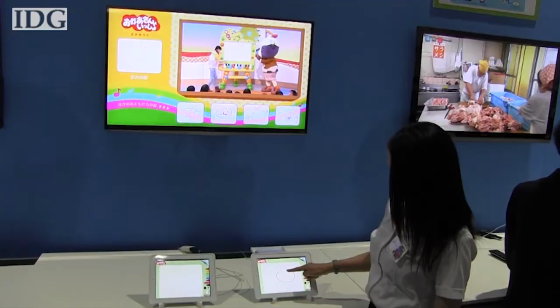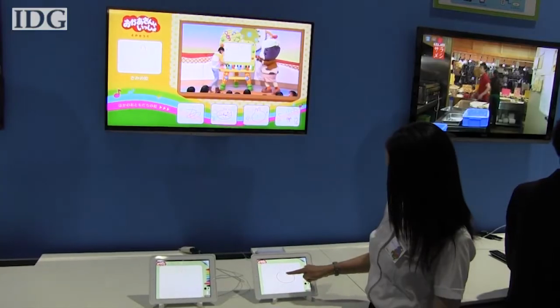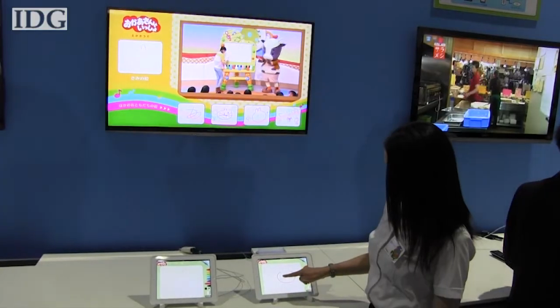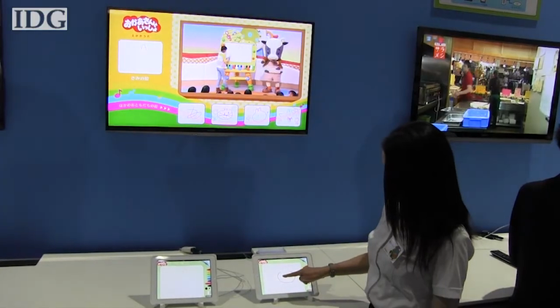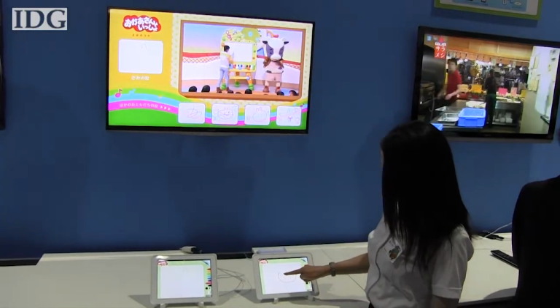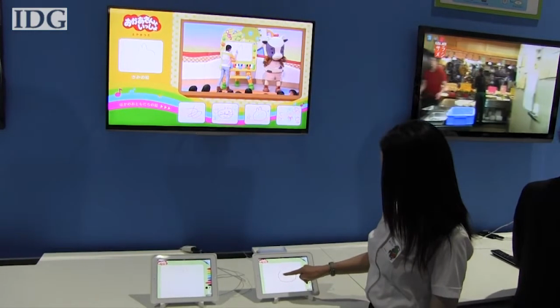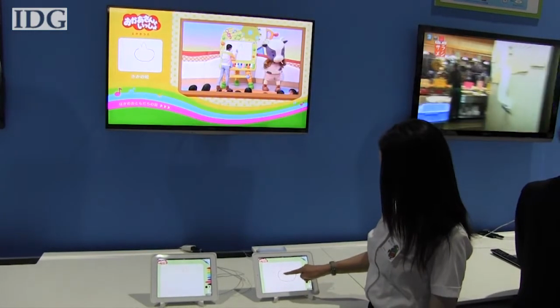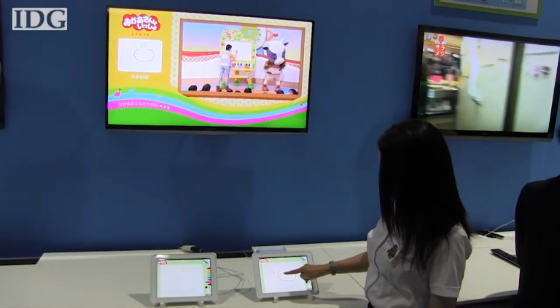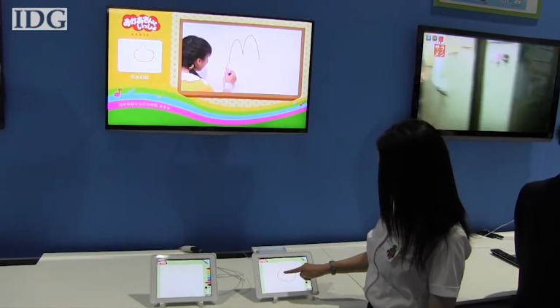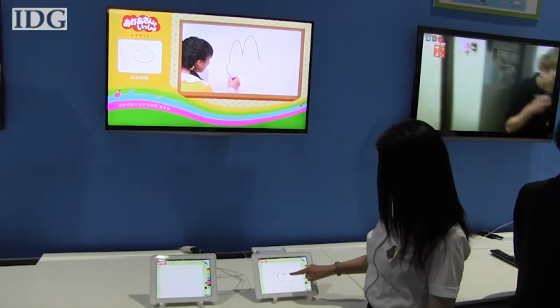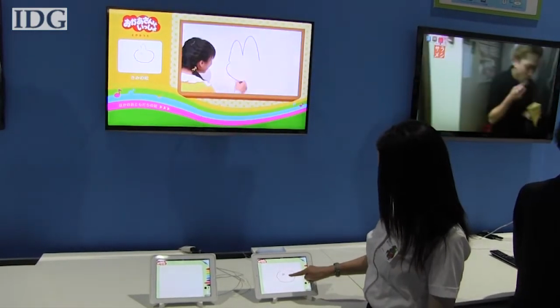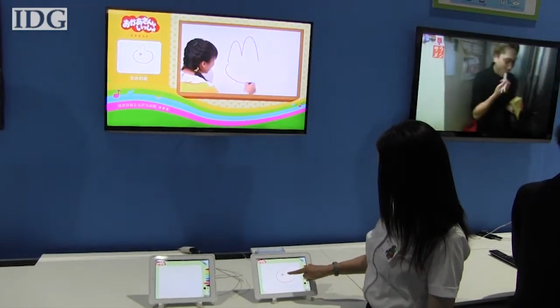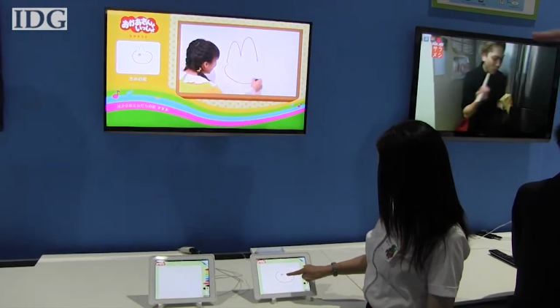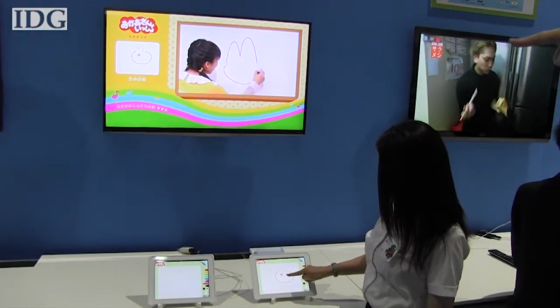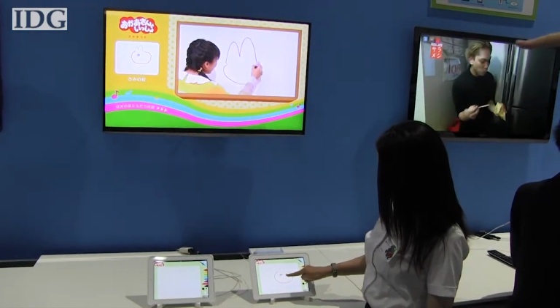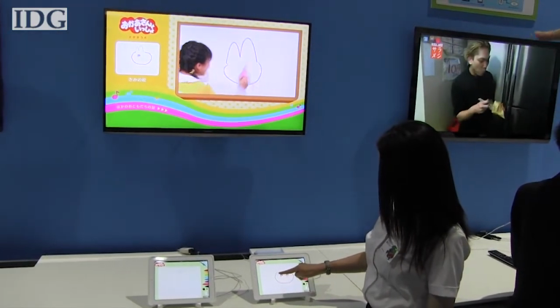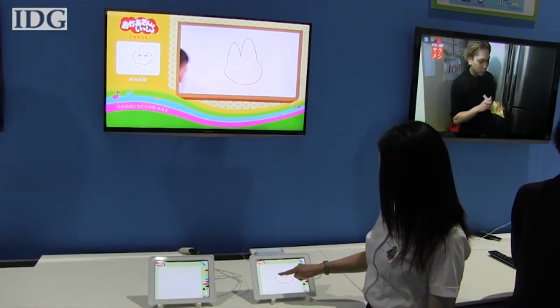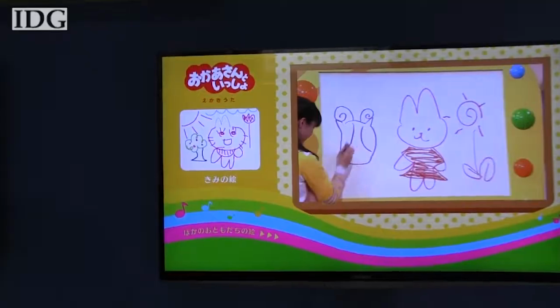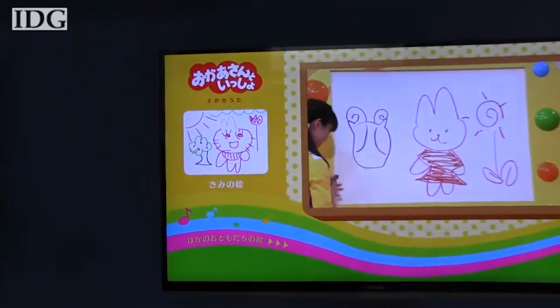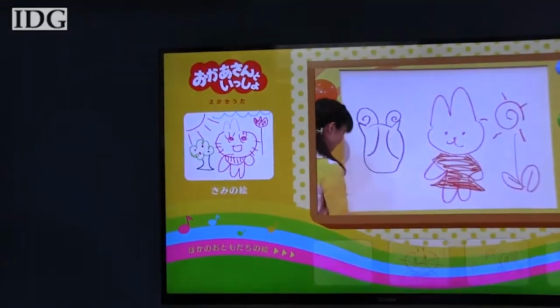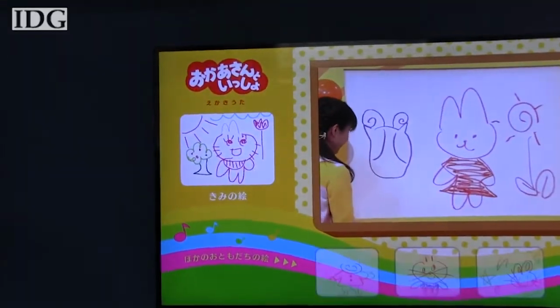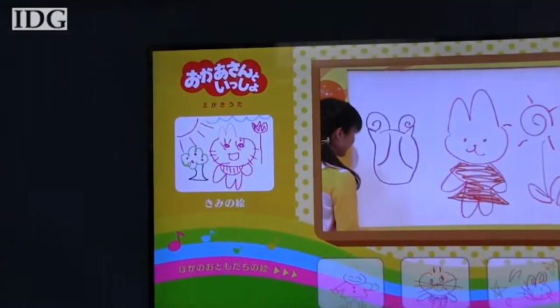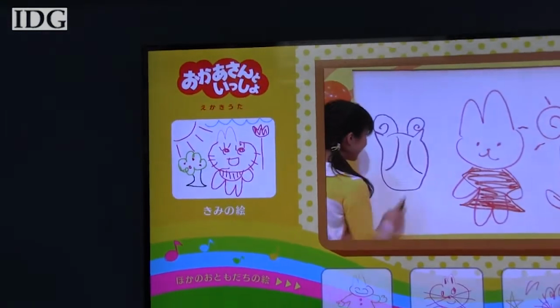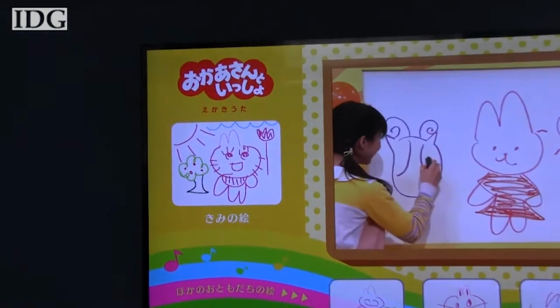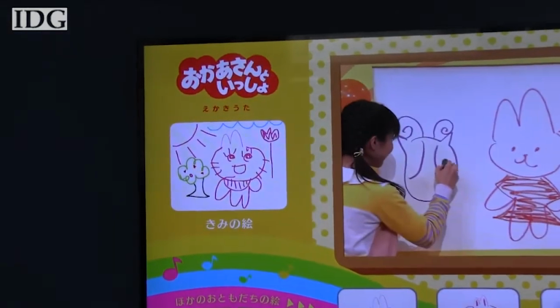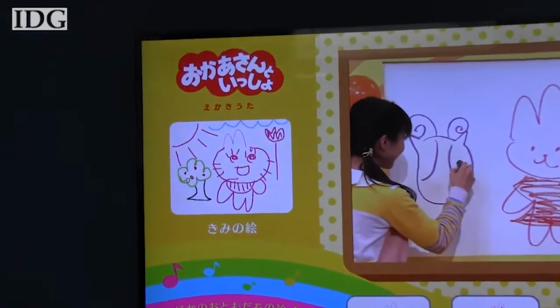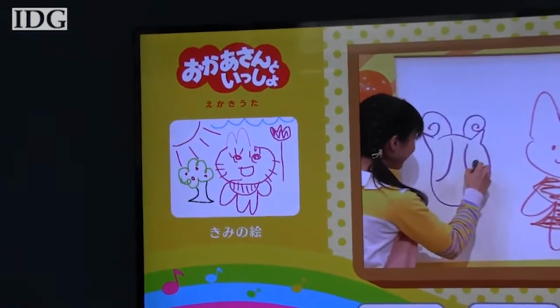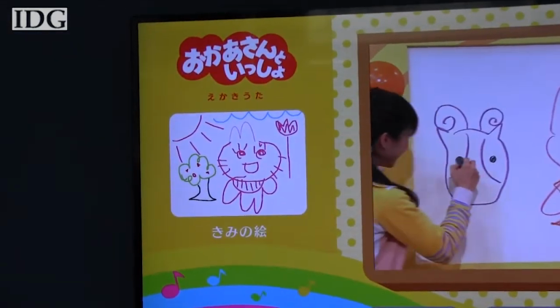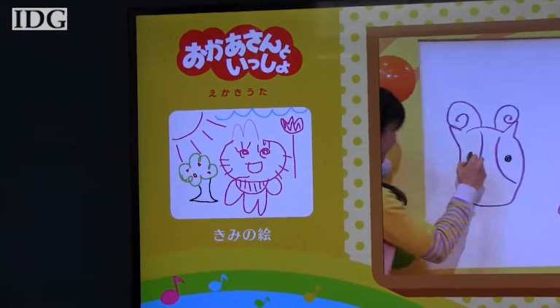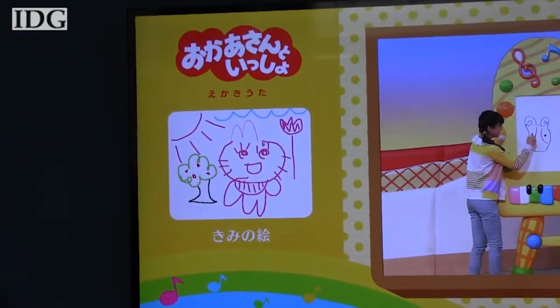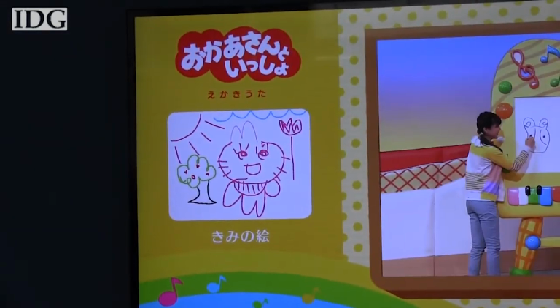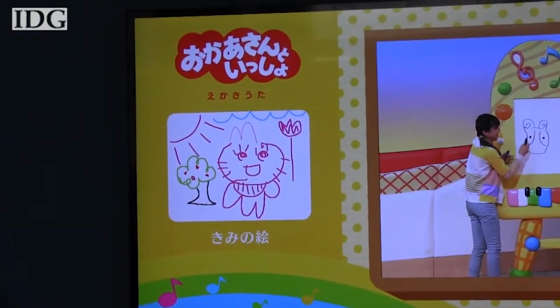This application allows children to draw and share pictures via their TVs and tablets, which are then shared on screen with their approved contacts.